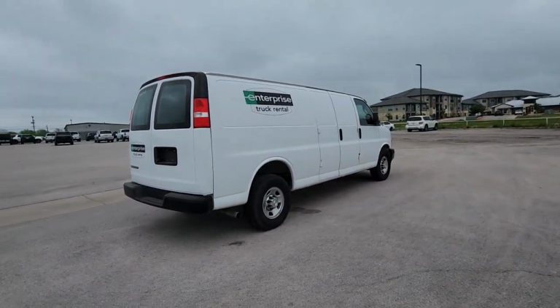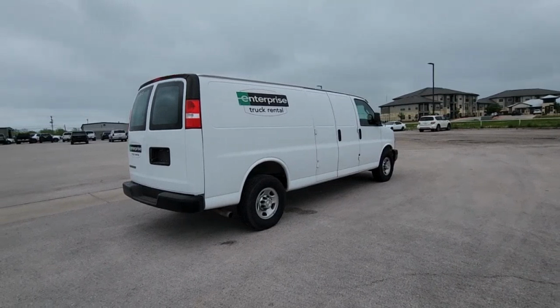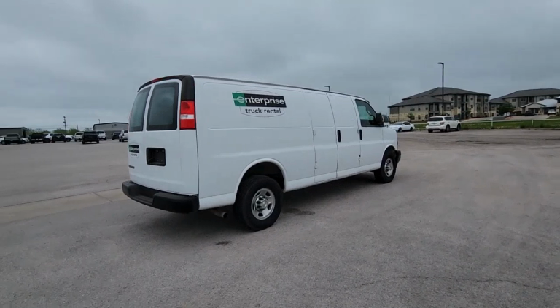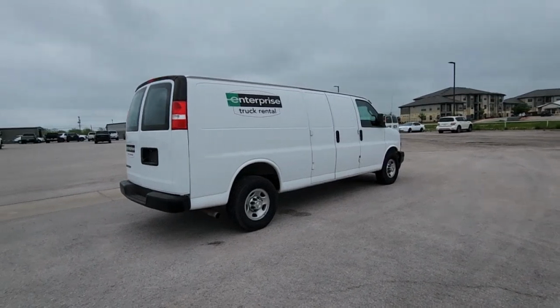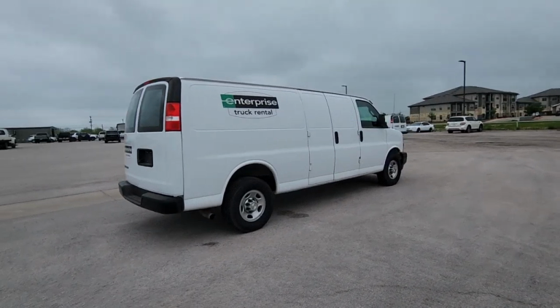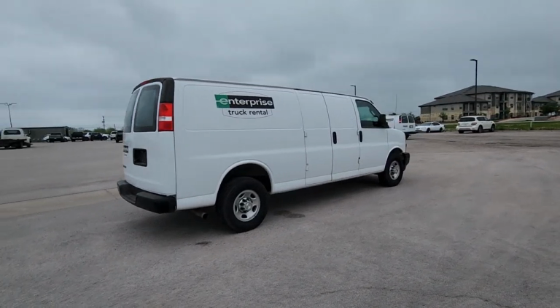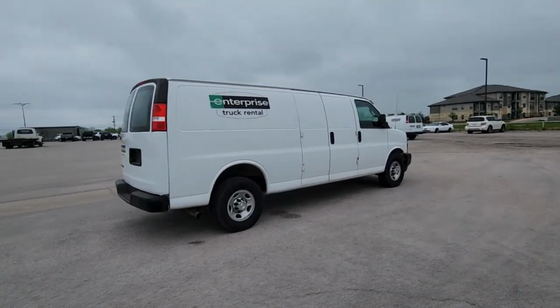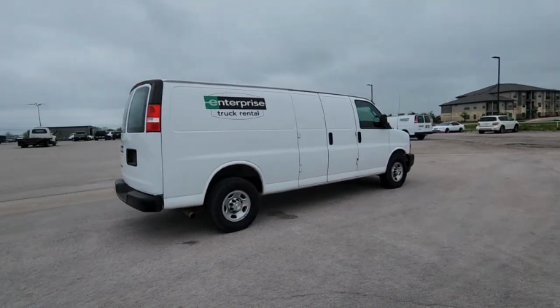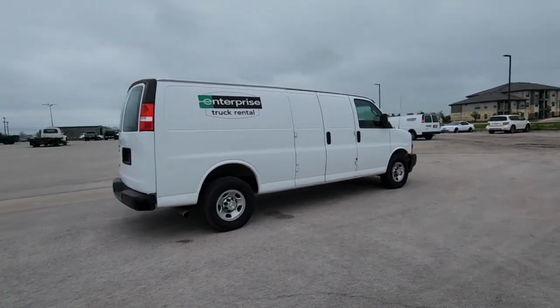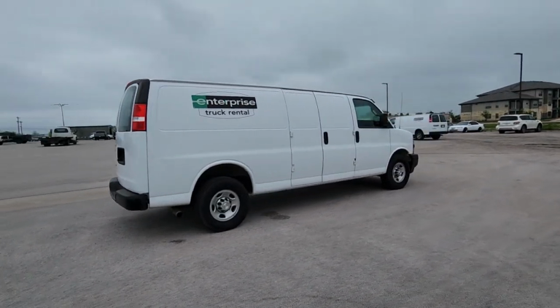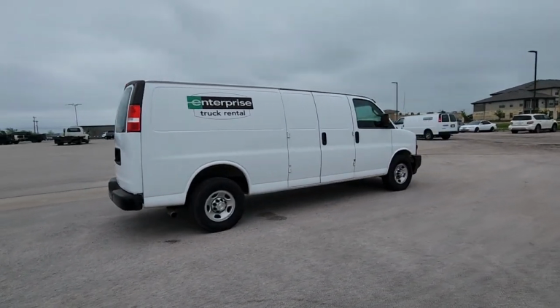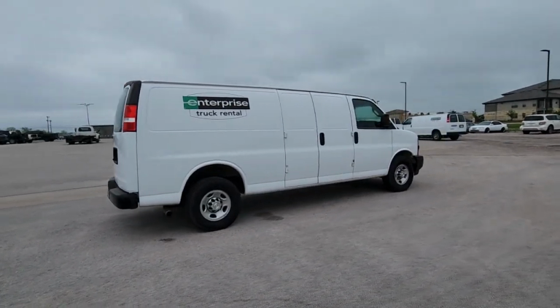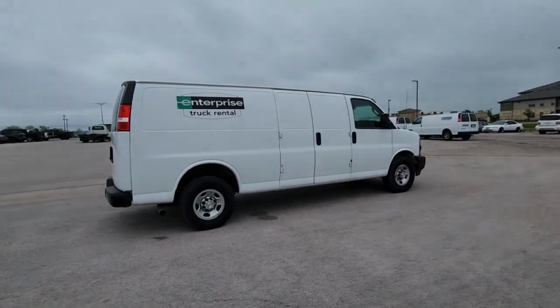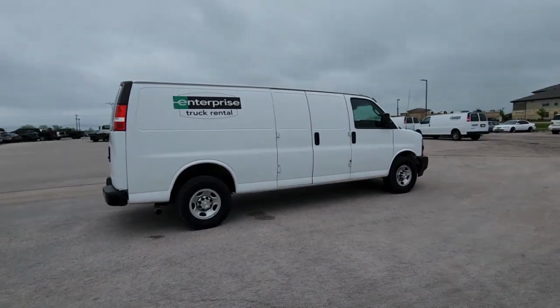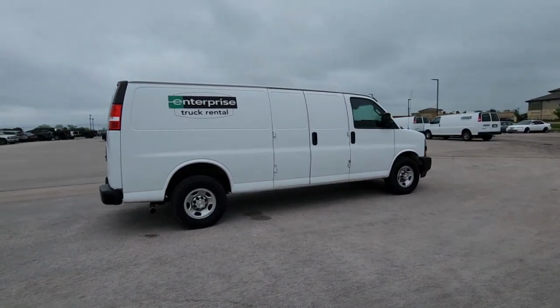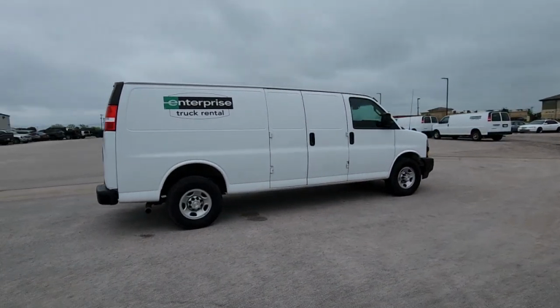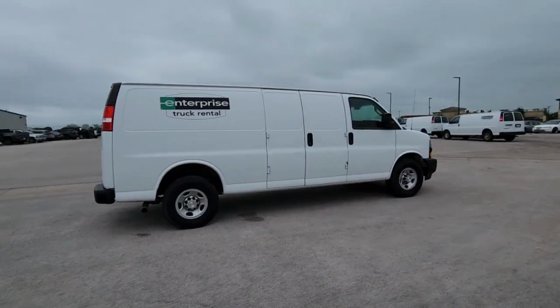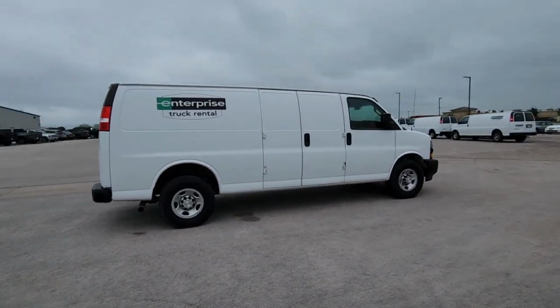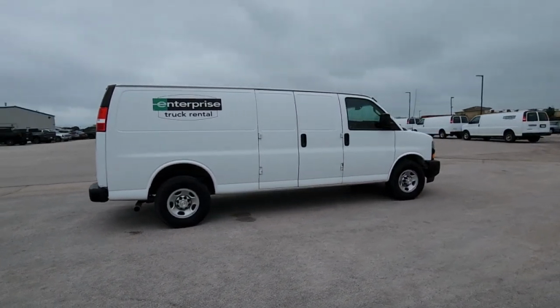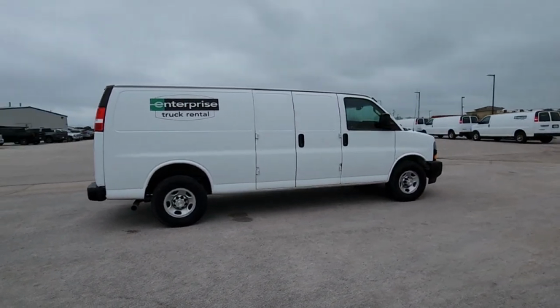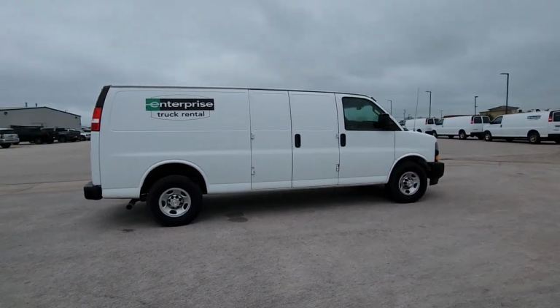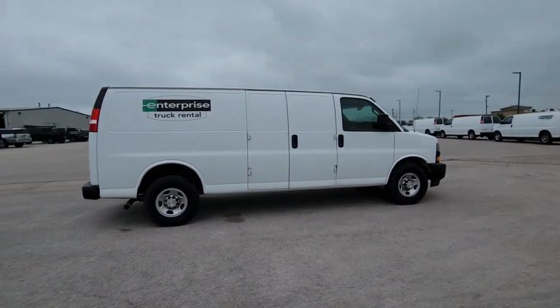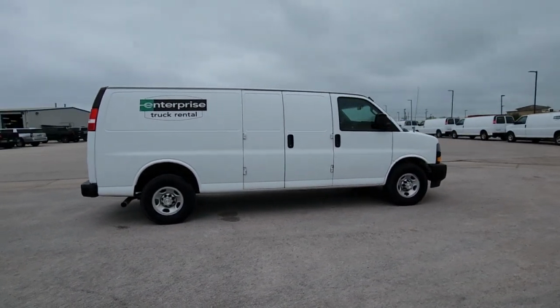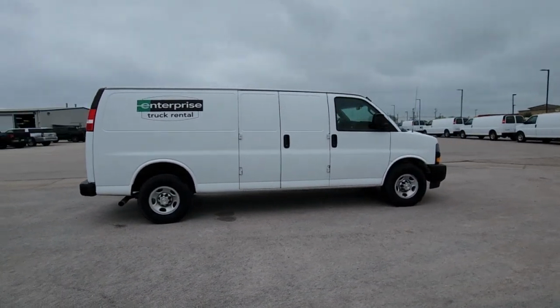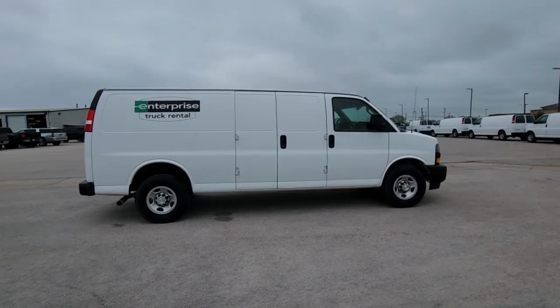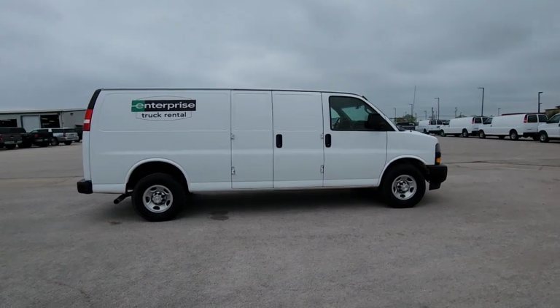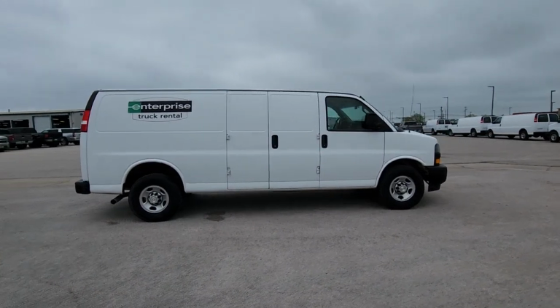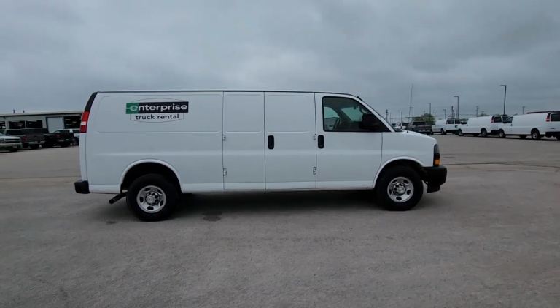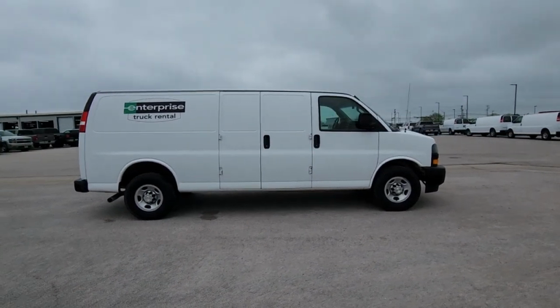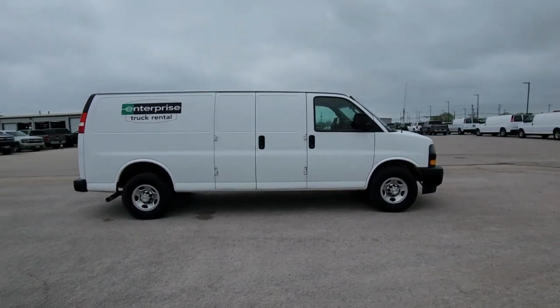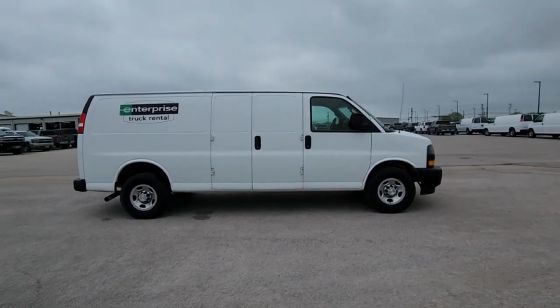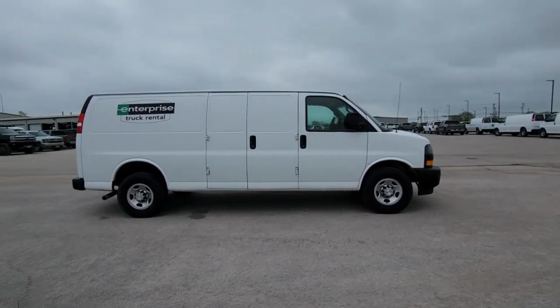Spacious, powerful, and versatile, this modern, tech-savvy commercial vehicle is equipped to help you succeed.